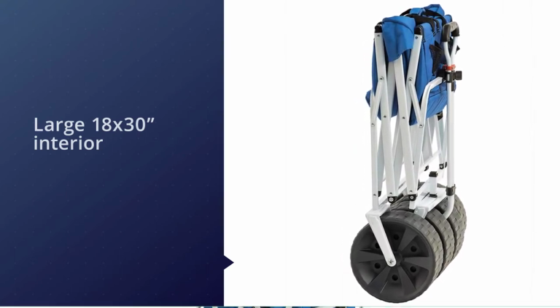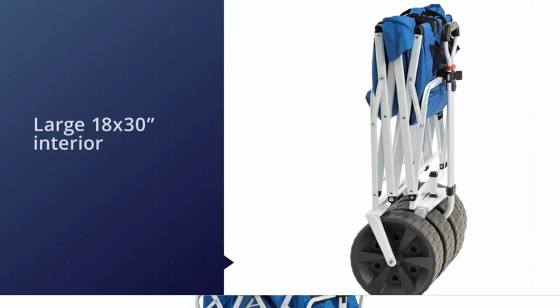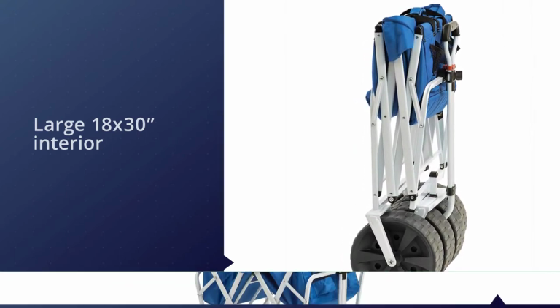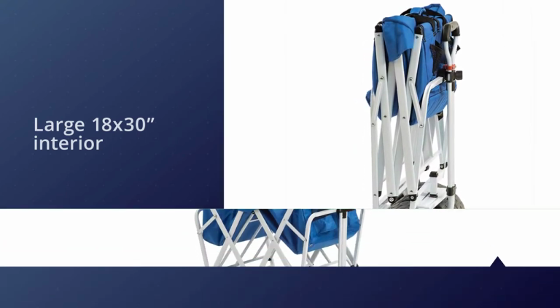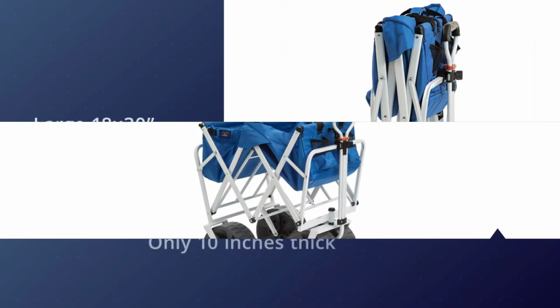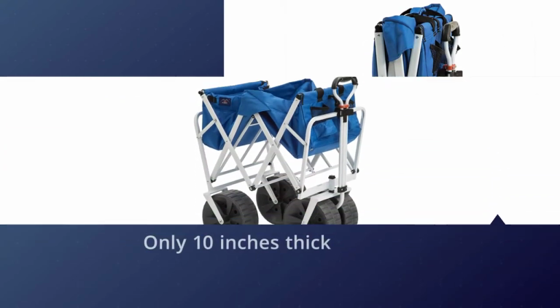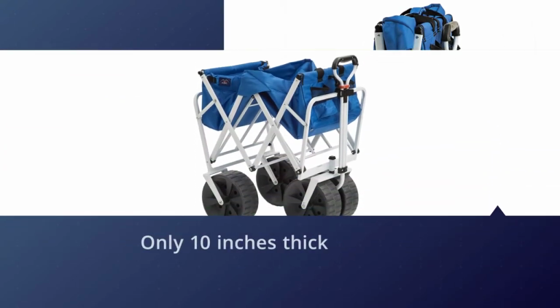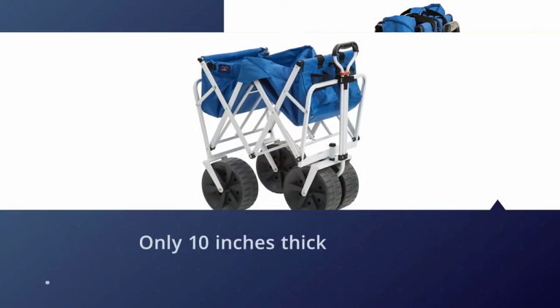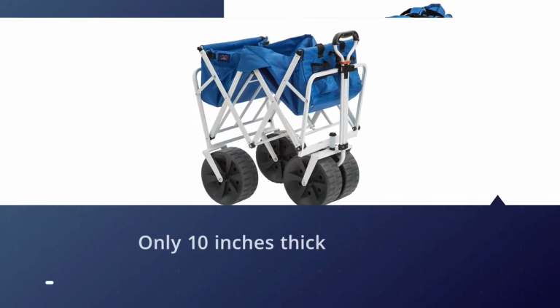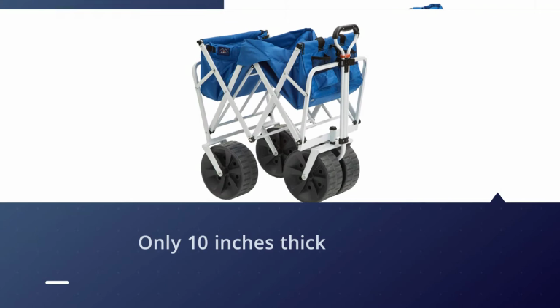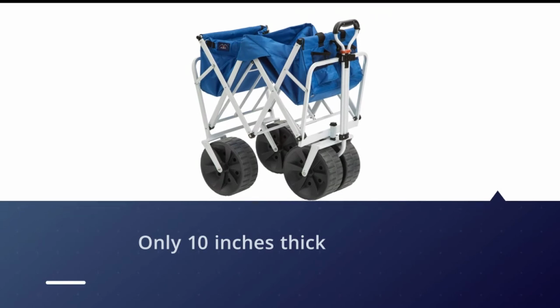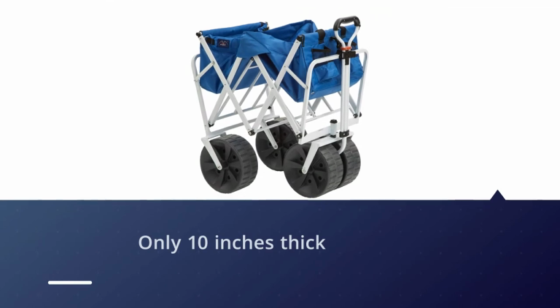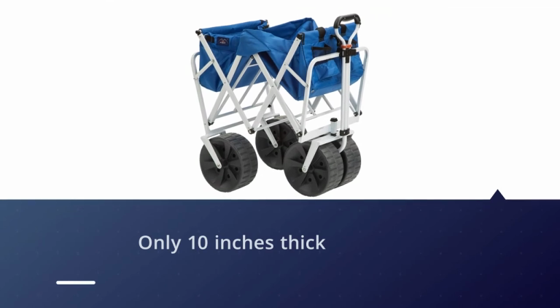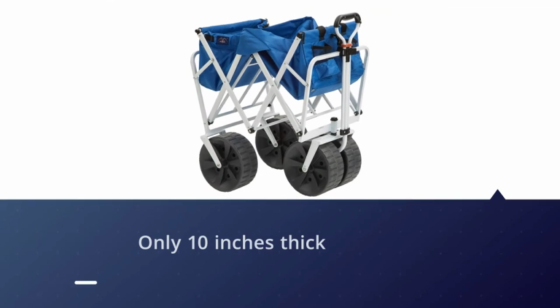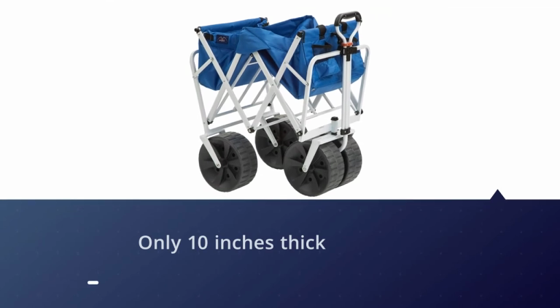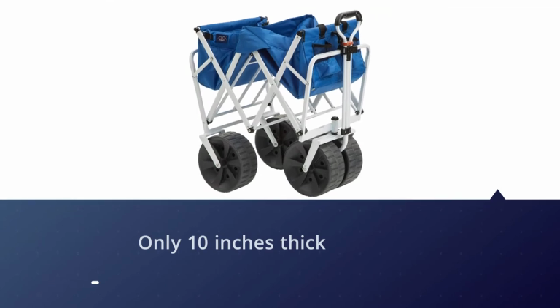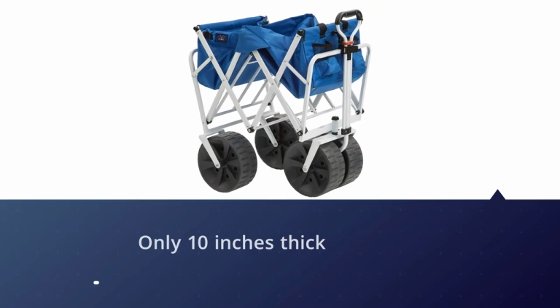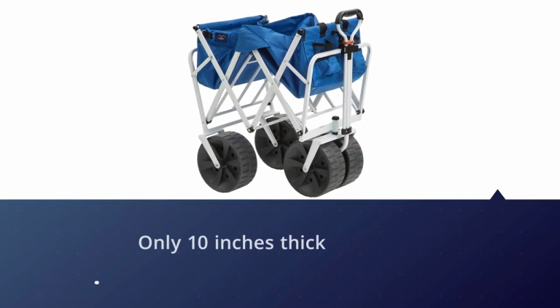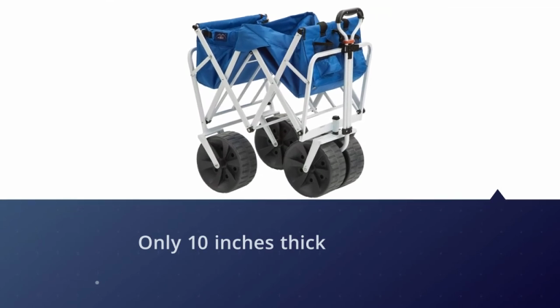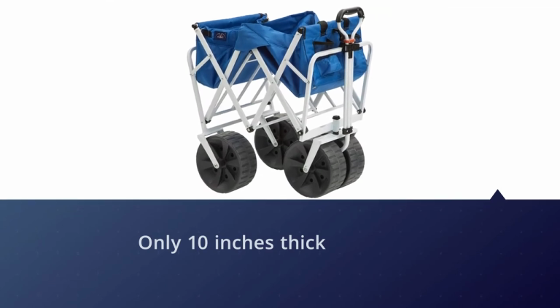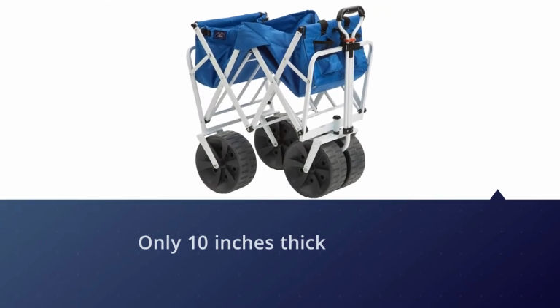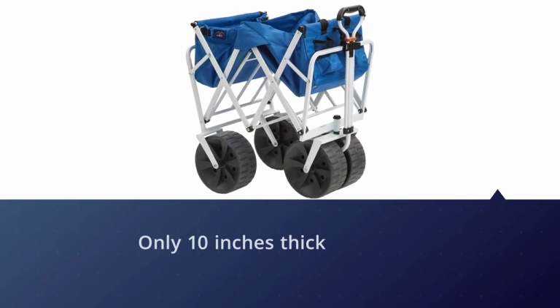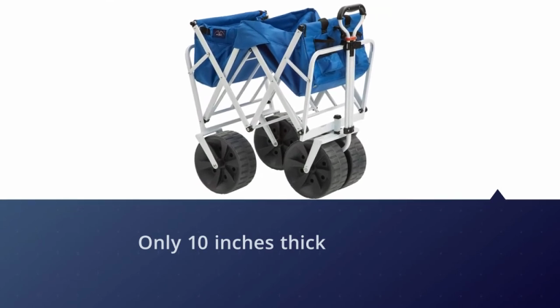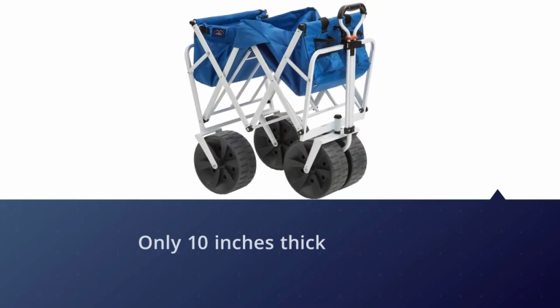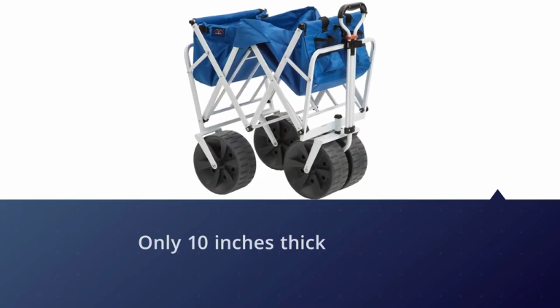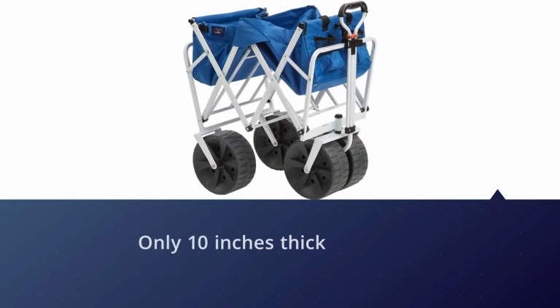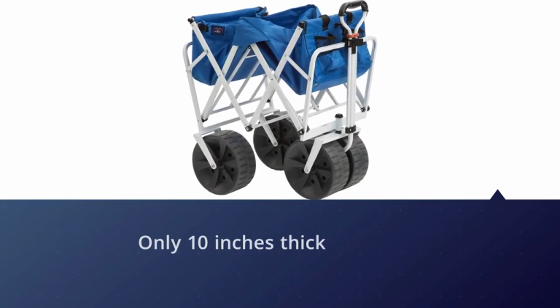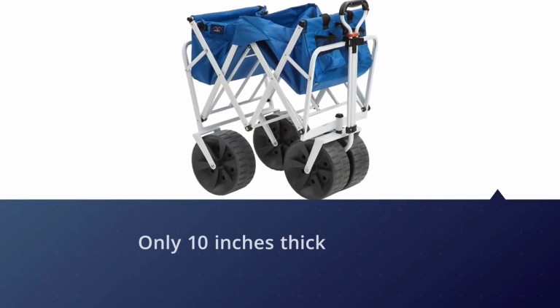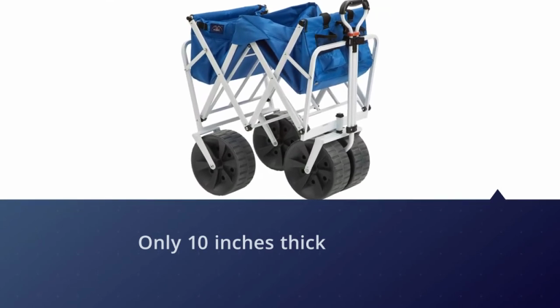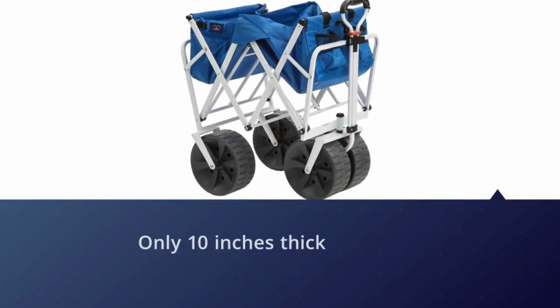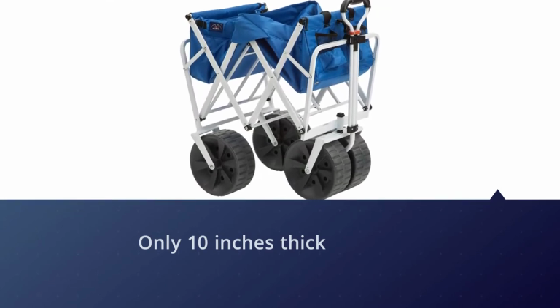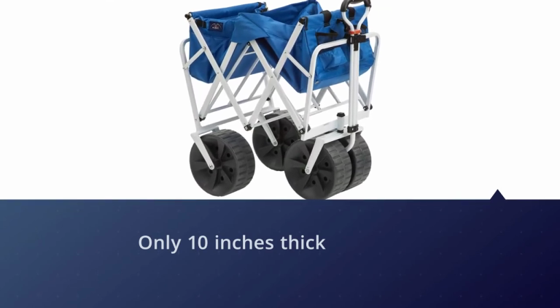The adjustable handle allows for comfortable pulling by anyone. The load rating is 150 pounds and the bottom is sturdy. We recommend putting your heaviest items in the back between the wide wheels for stability.